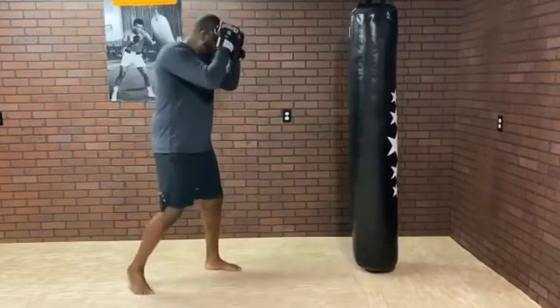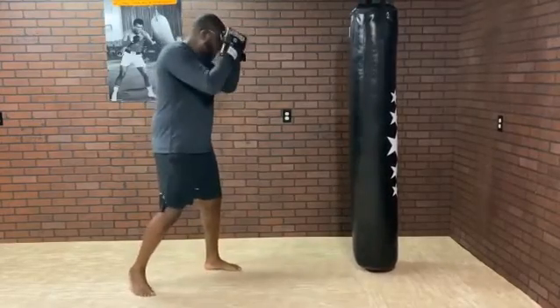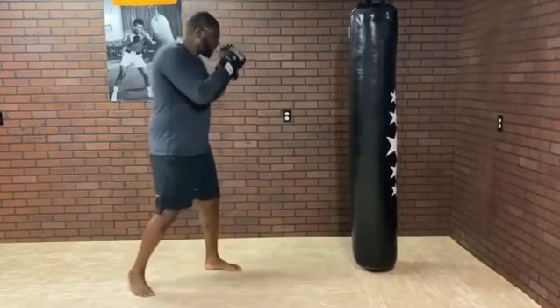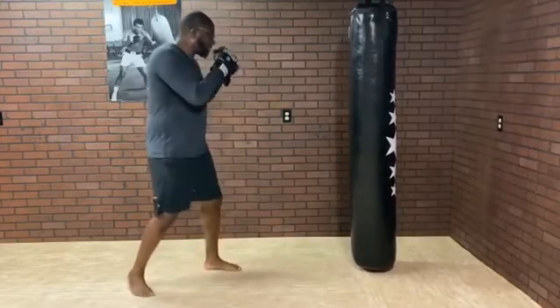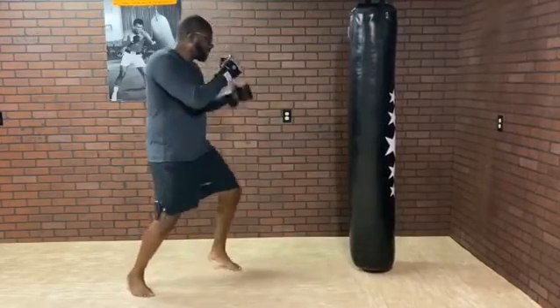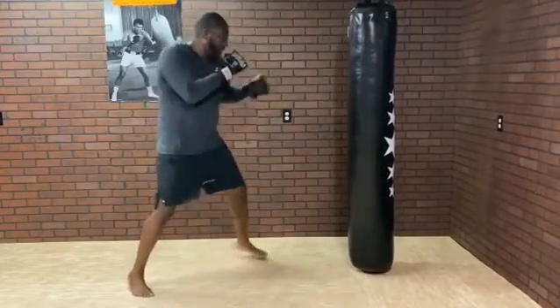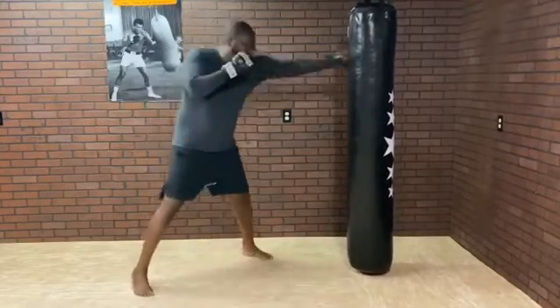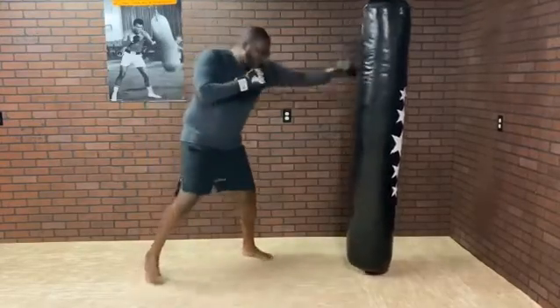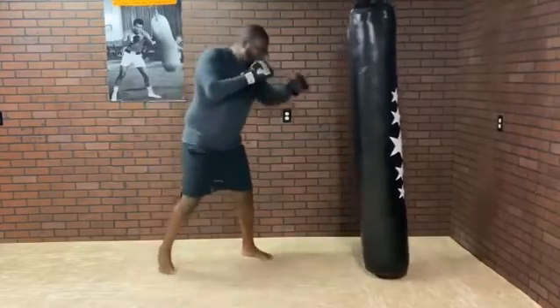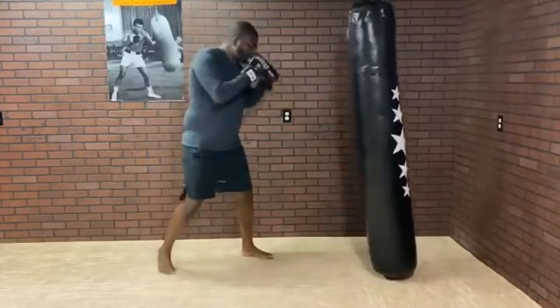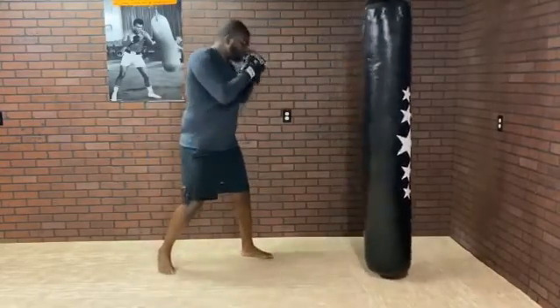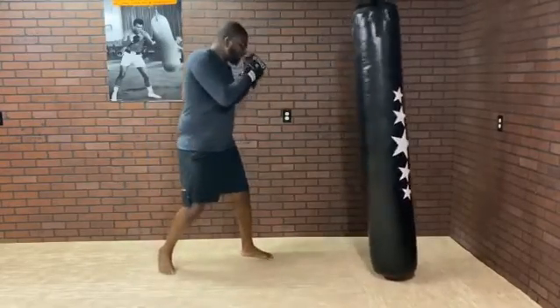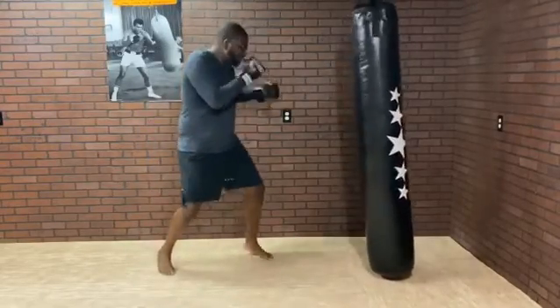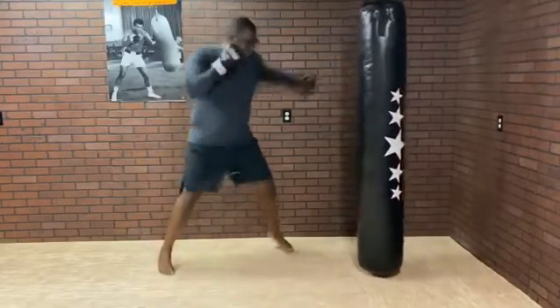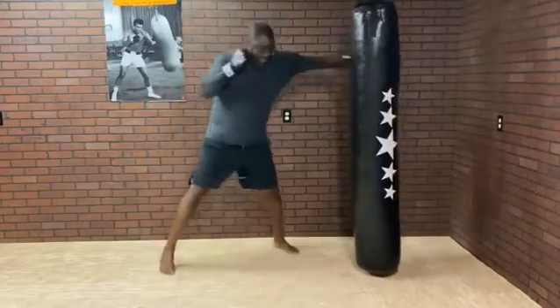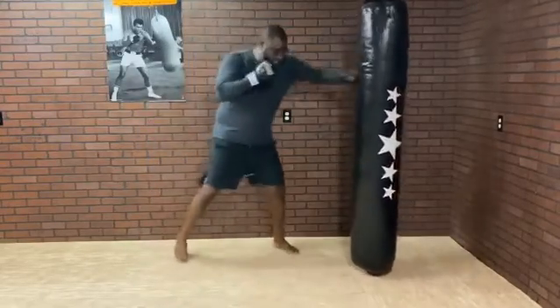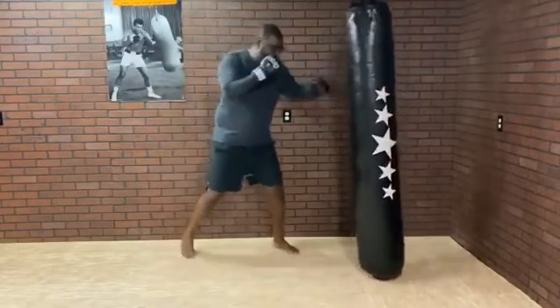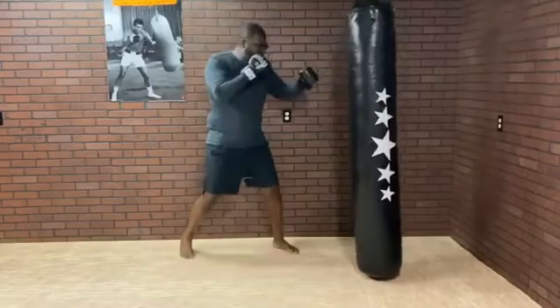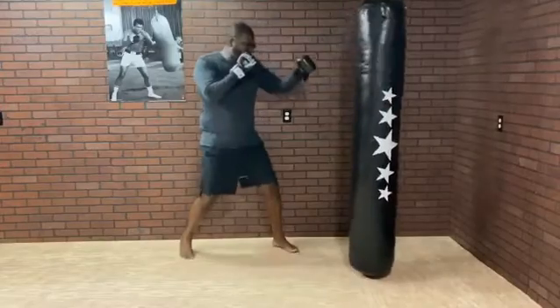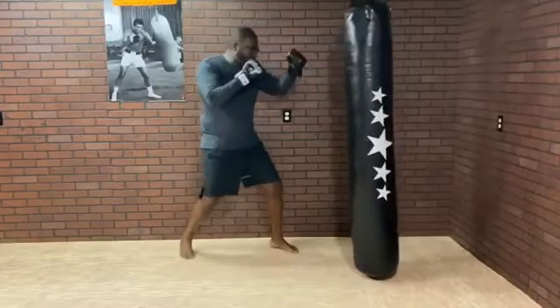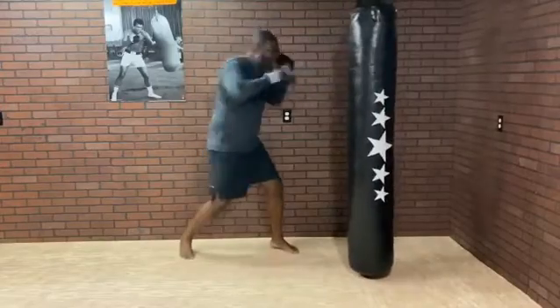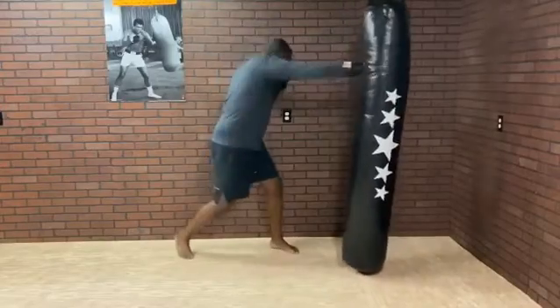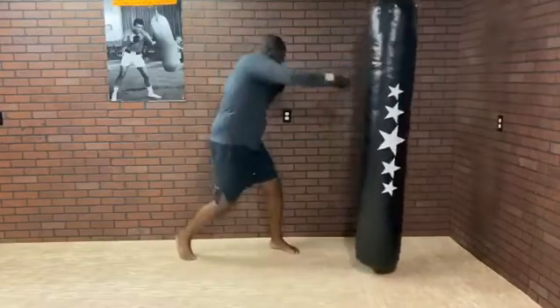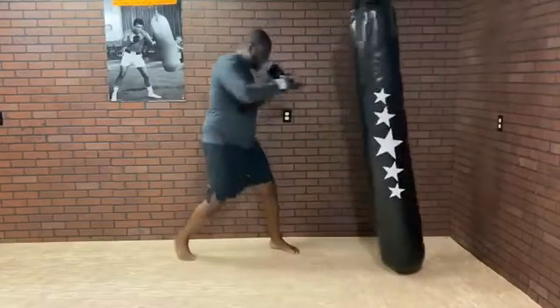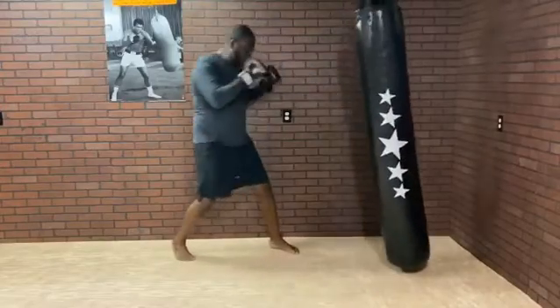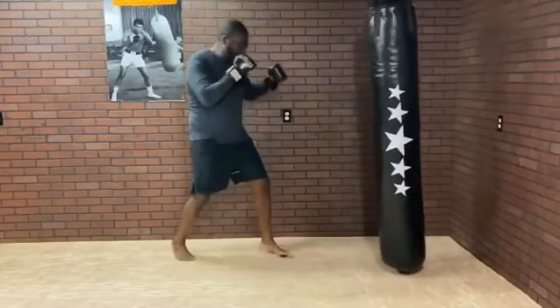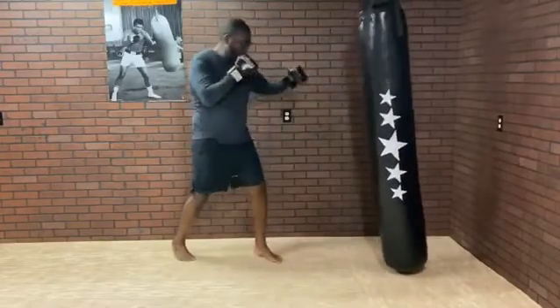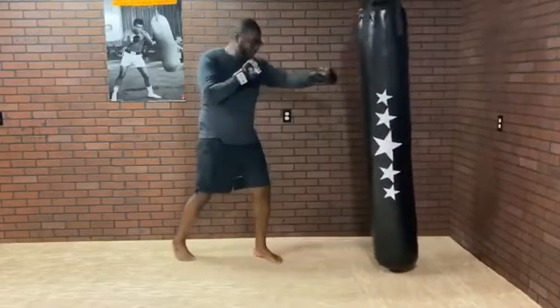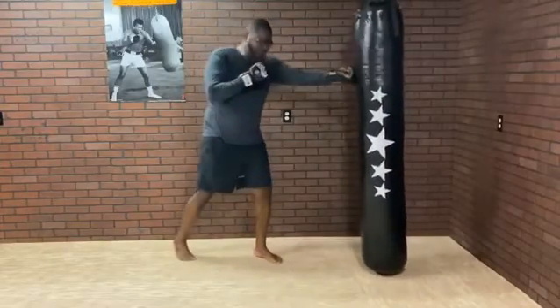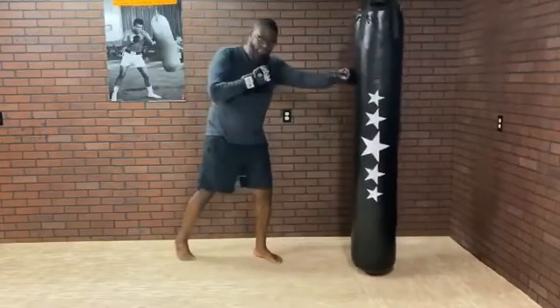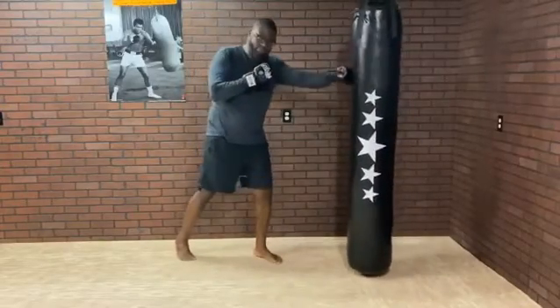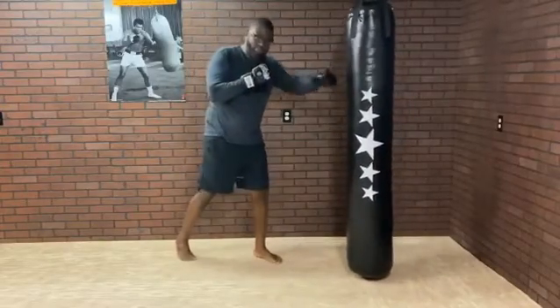So again: jab, step on the jab, step on the hook, and then finish with the cross.